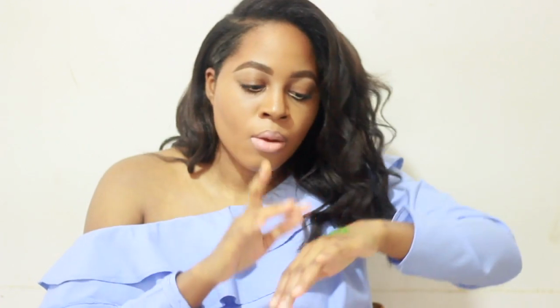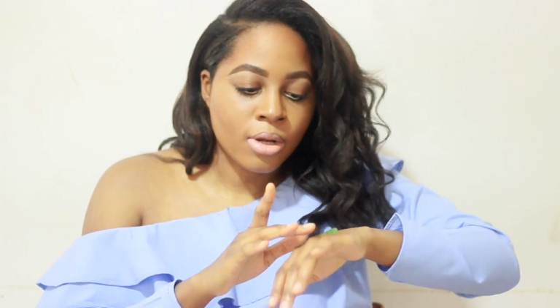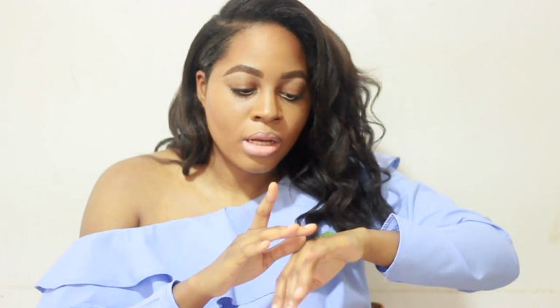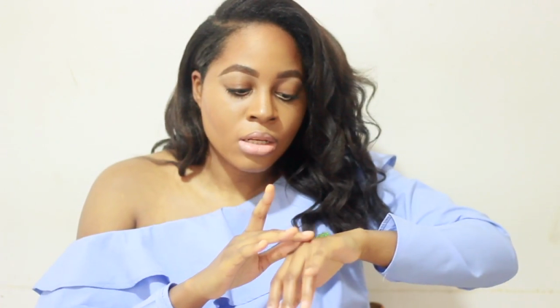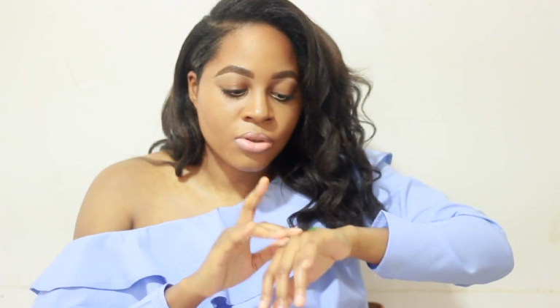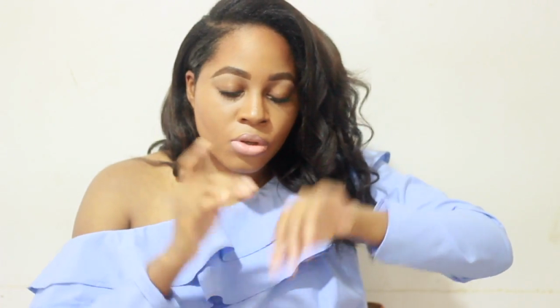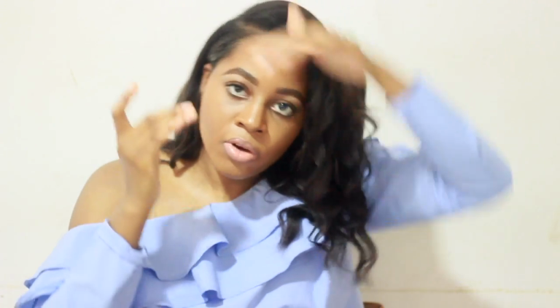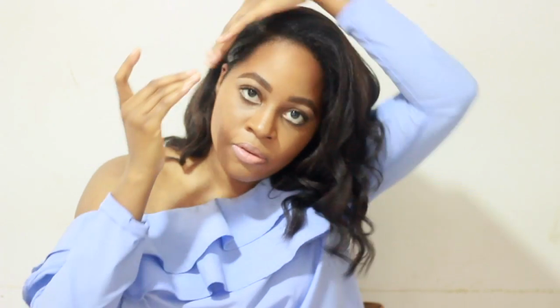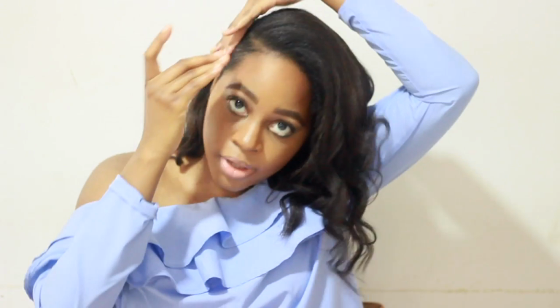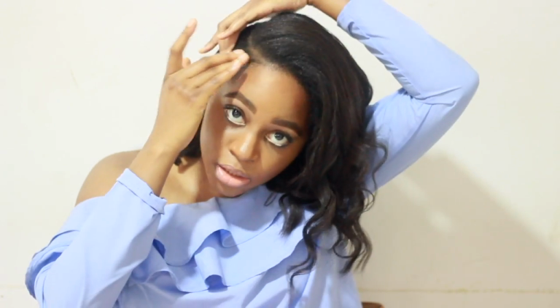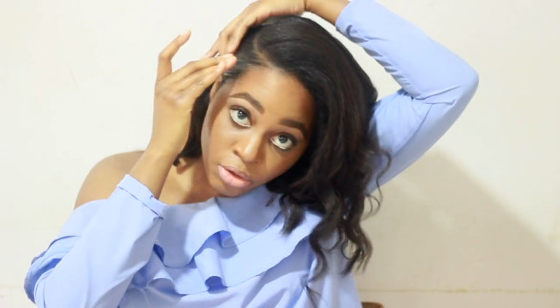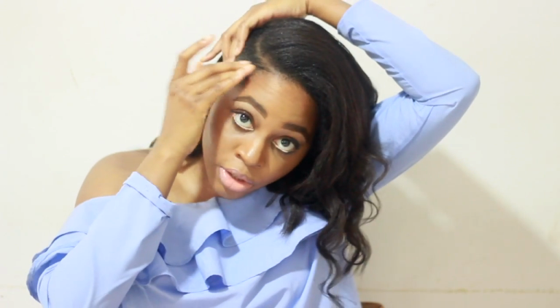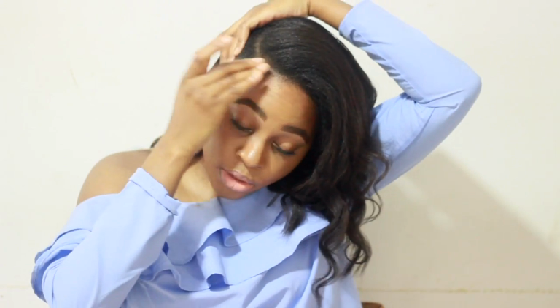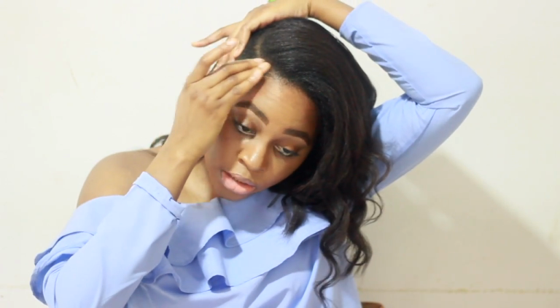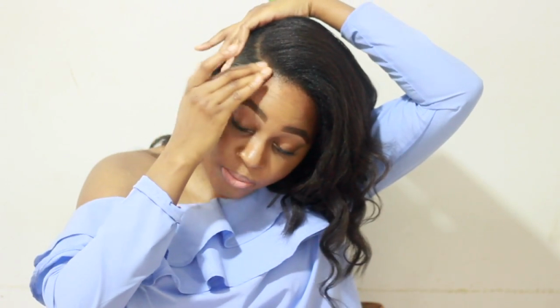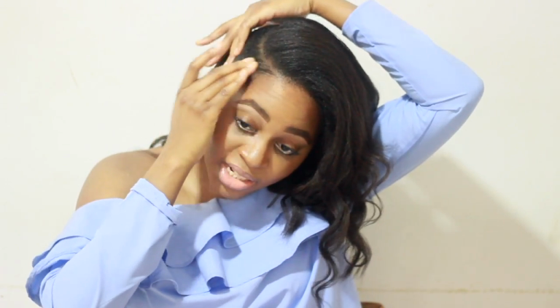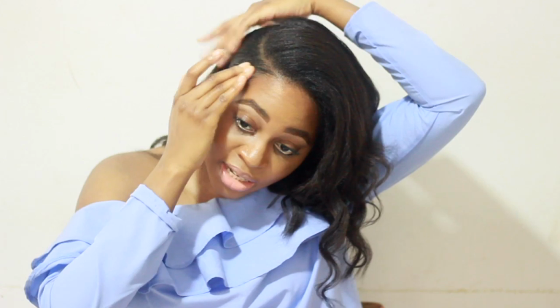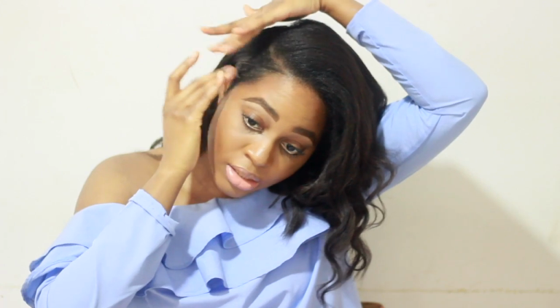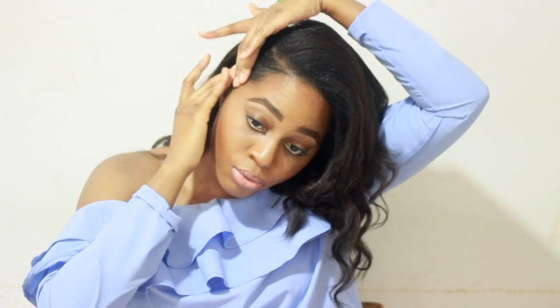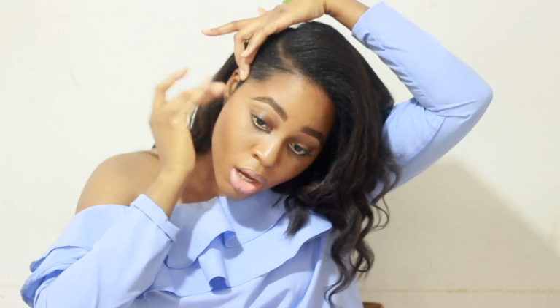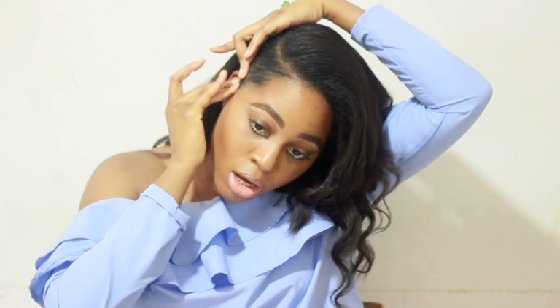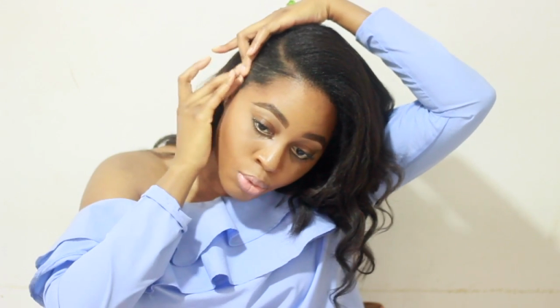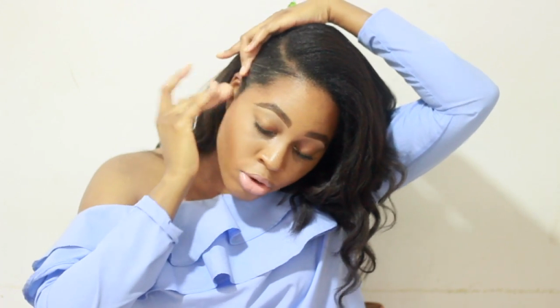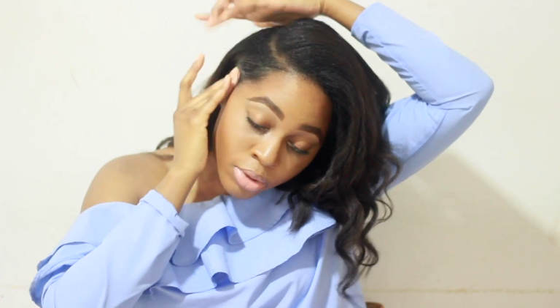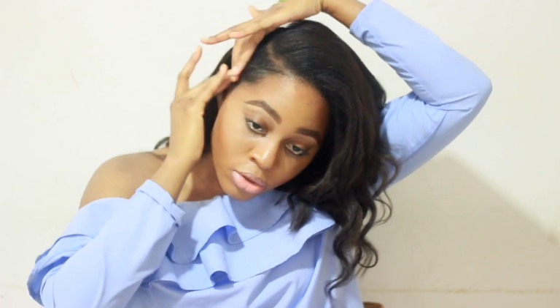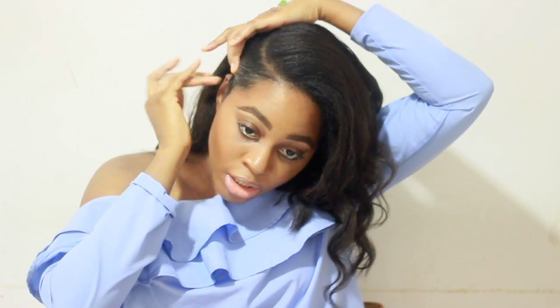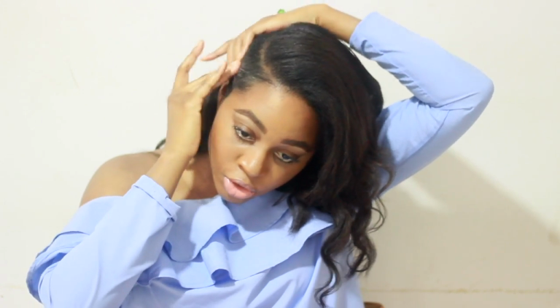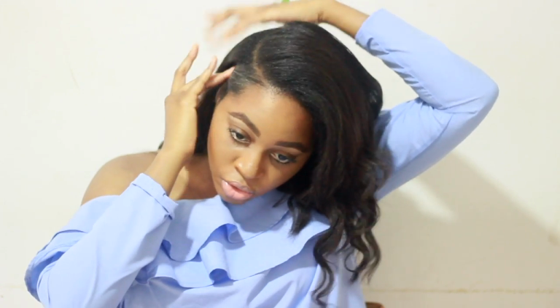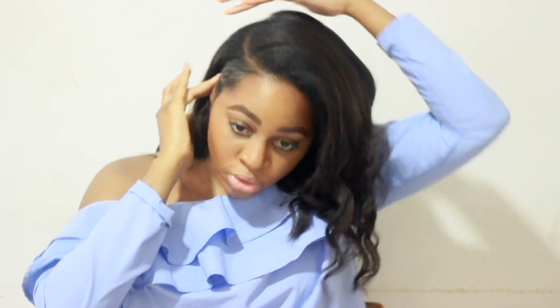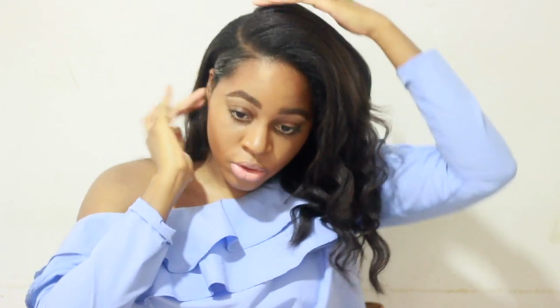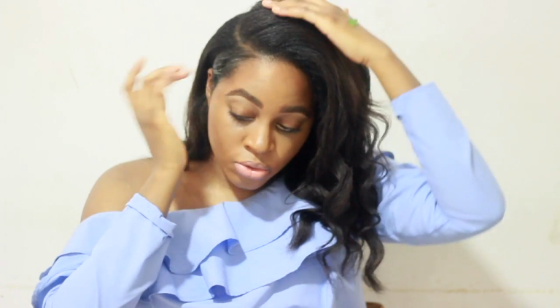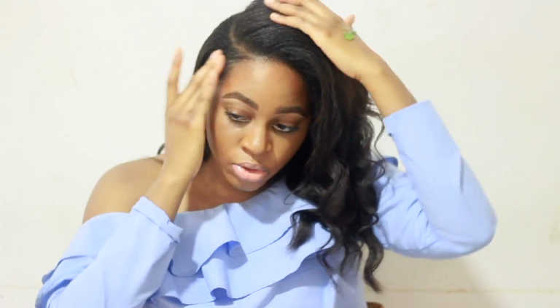If I was going for an event and I really wanted my edges slicked down, I would probably use an edge control and a toothbrush.